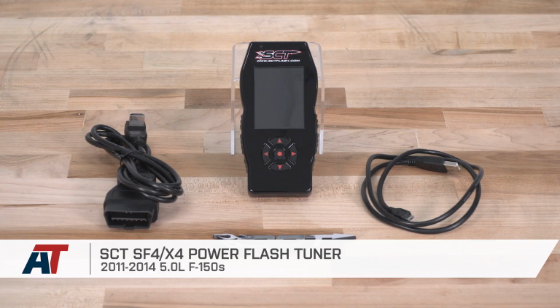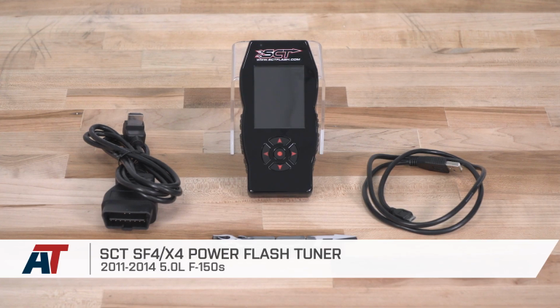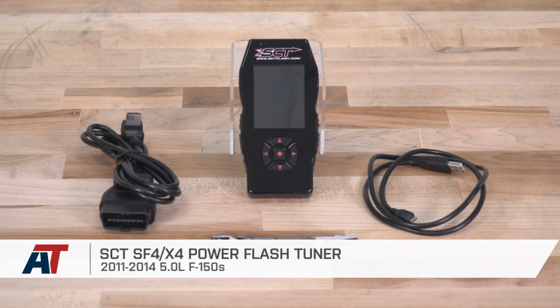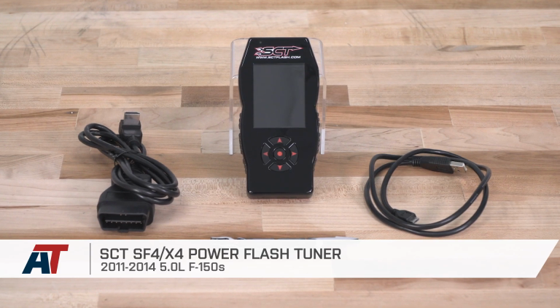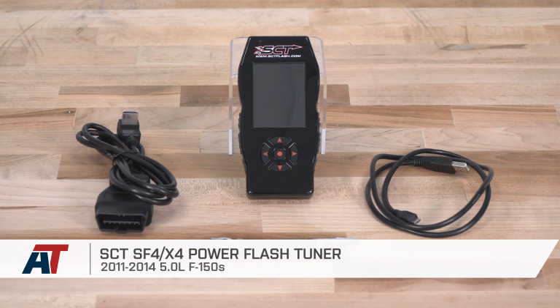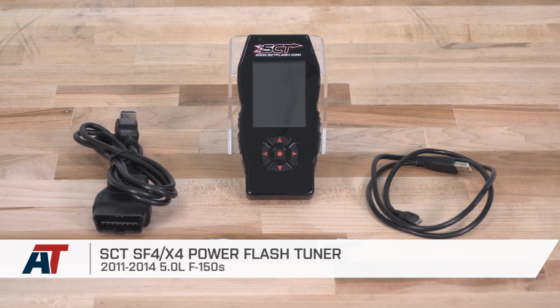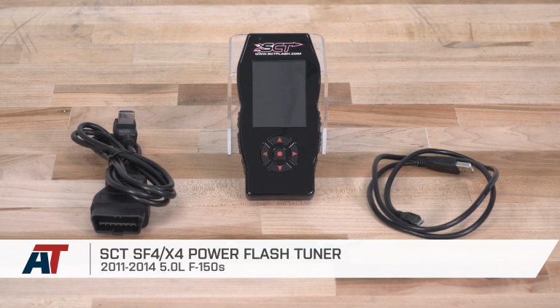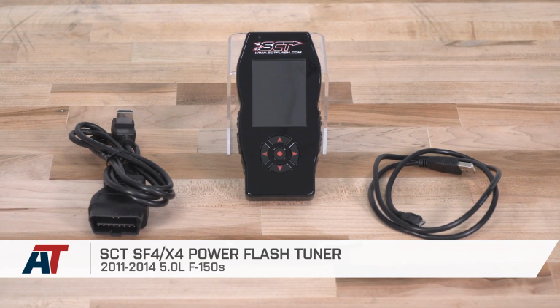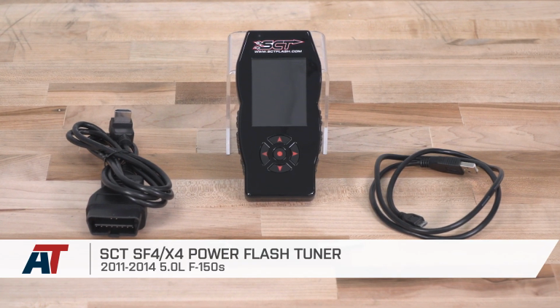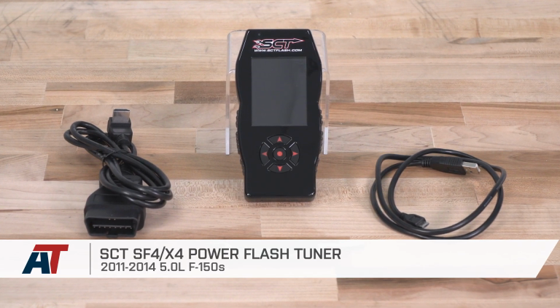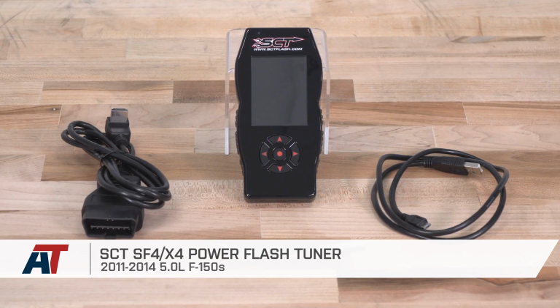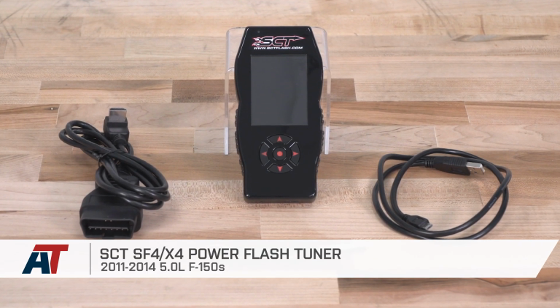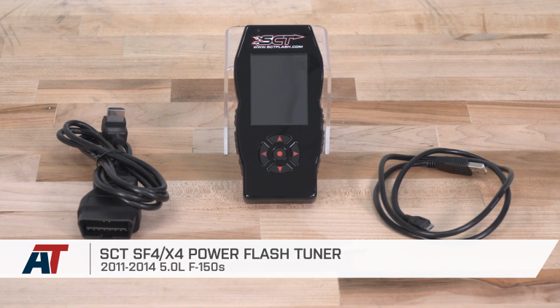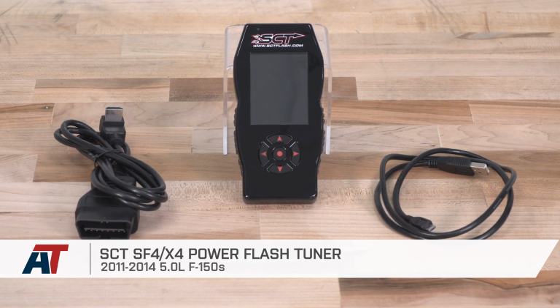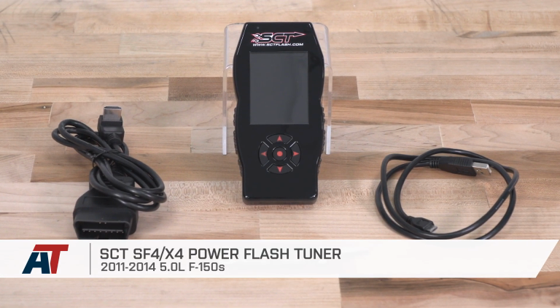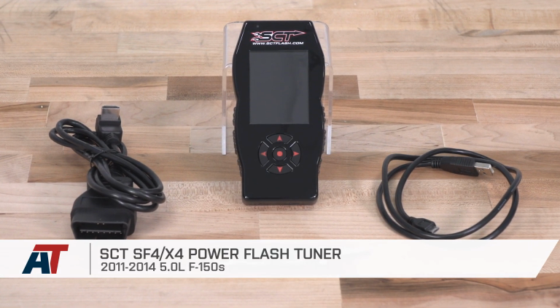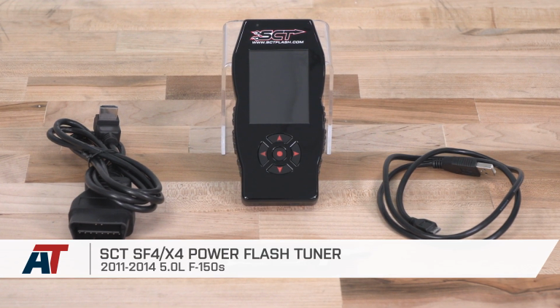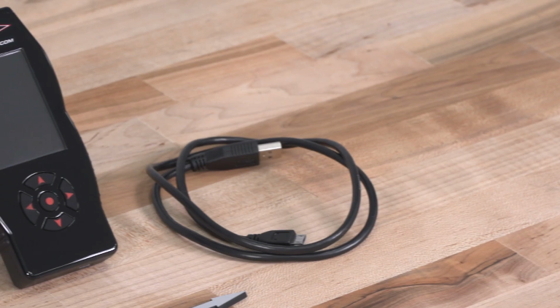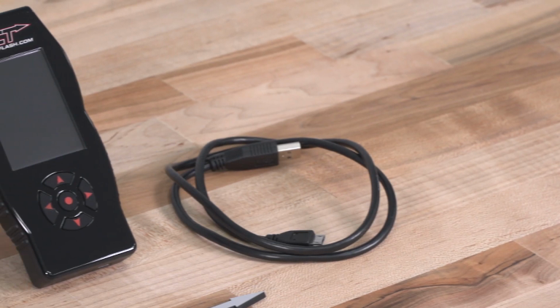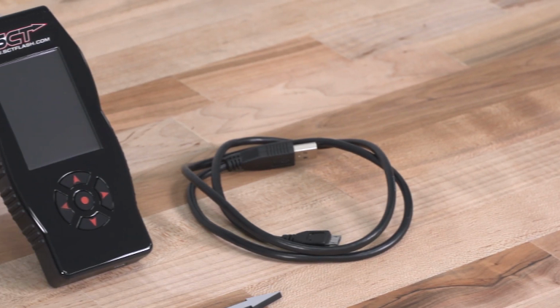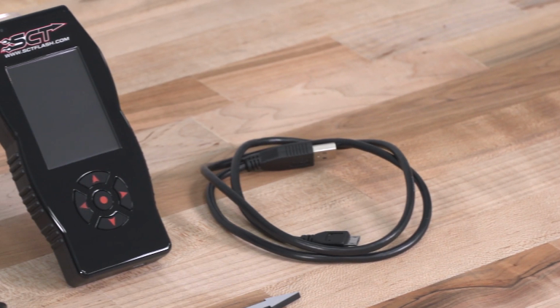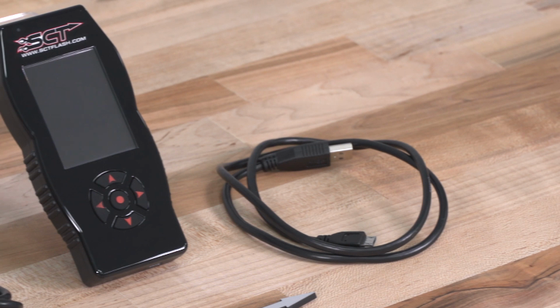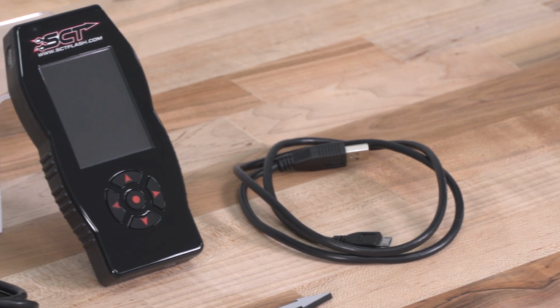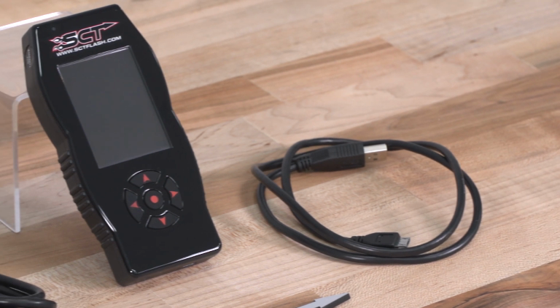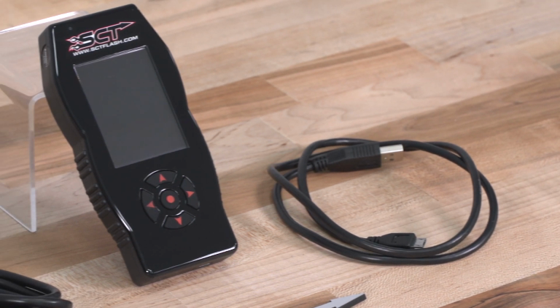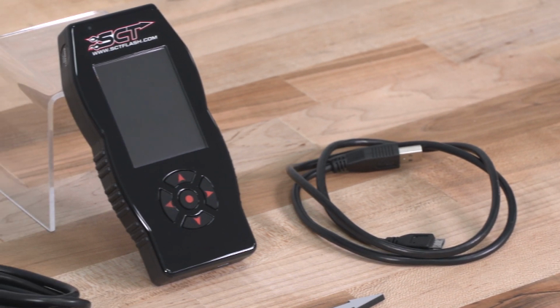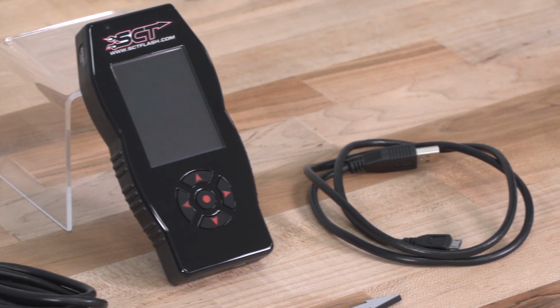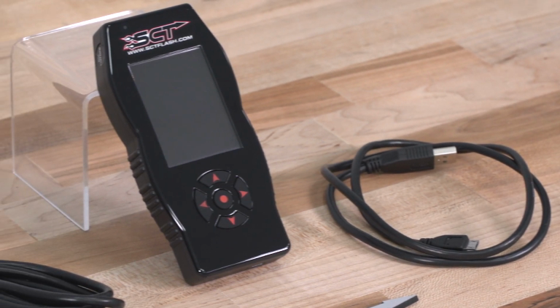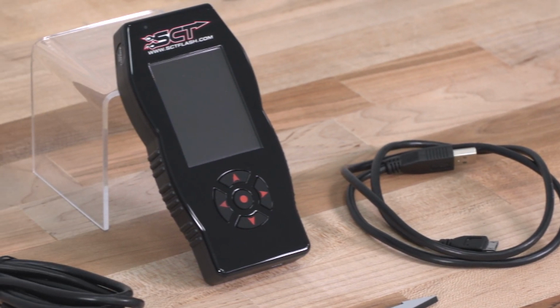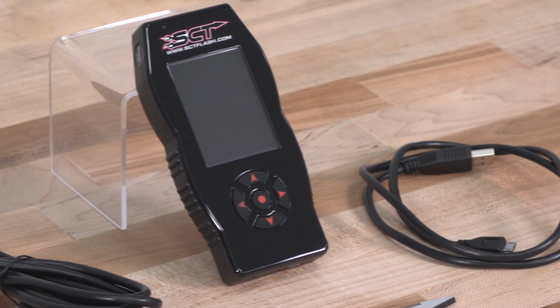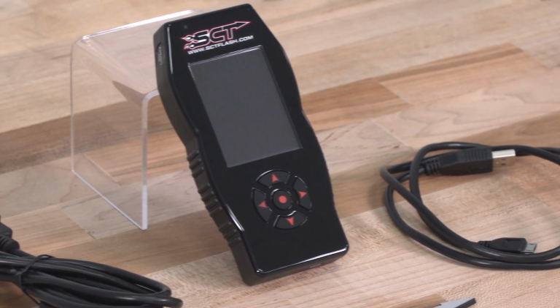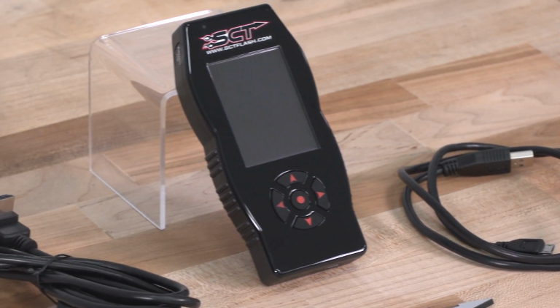That's going to wrap up my install of the SCT Power Flash Tuner for this F-150. For all things F-150, keep it geared at americantrucks.com.